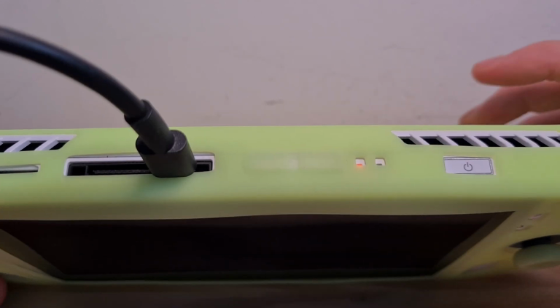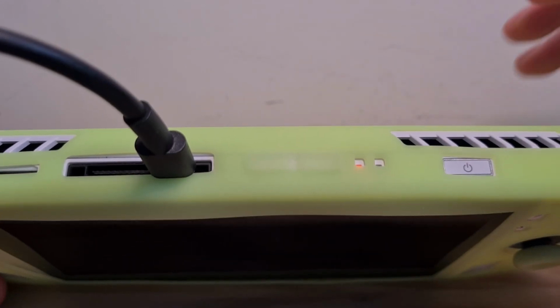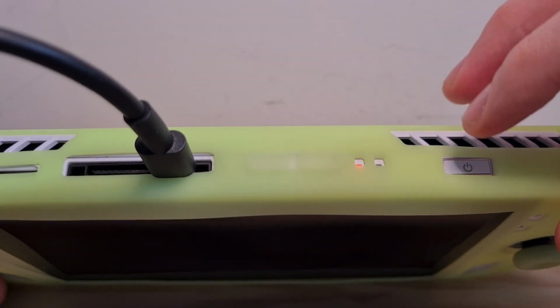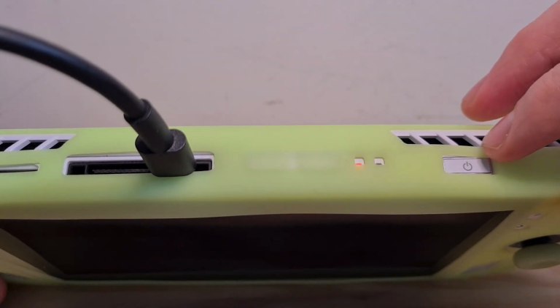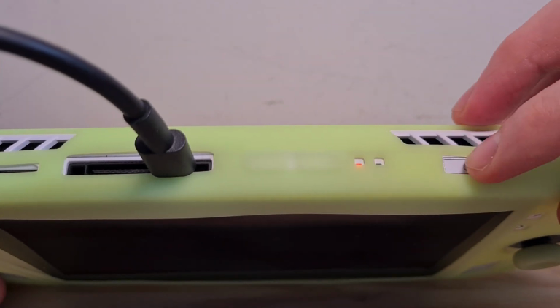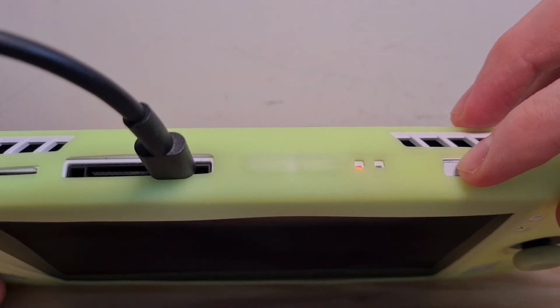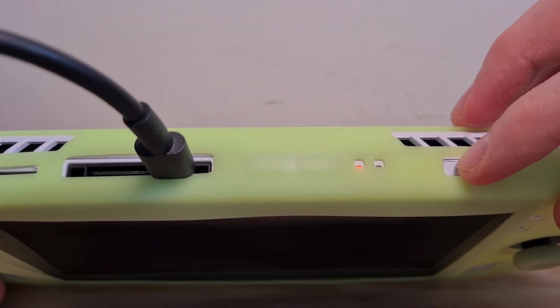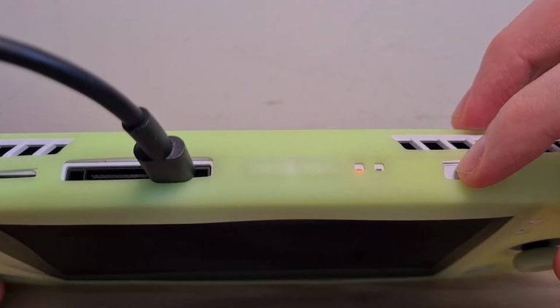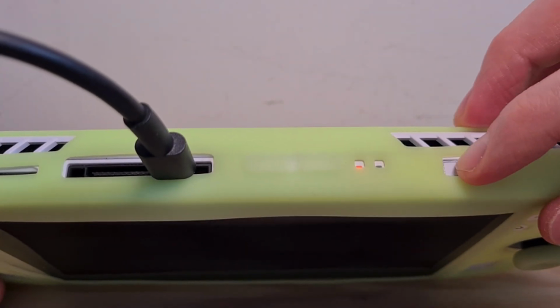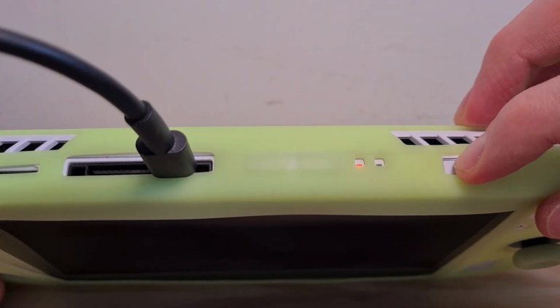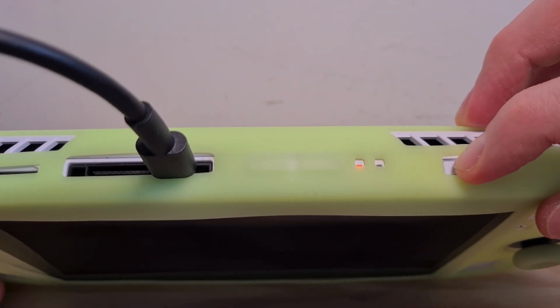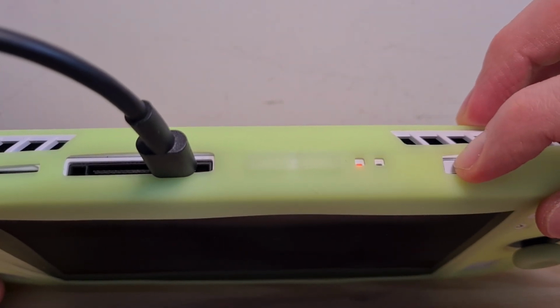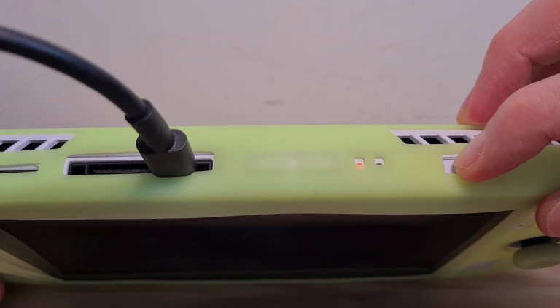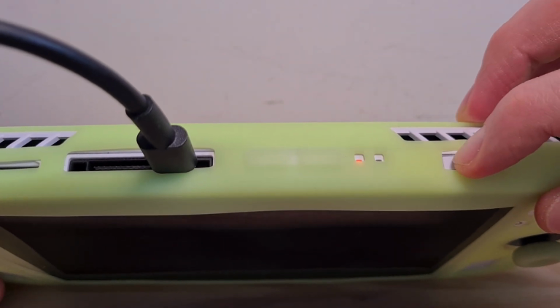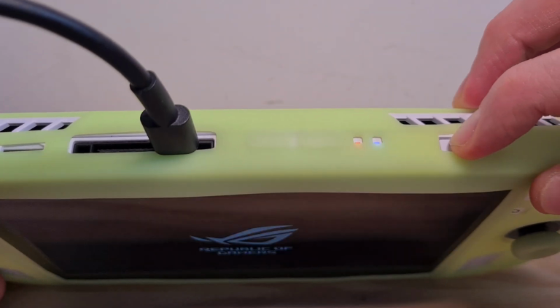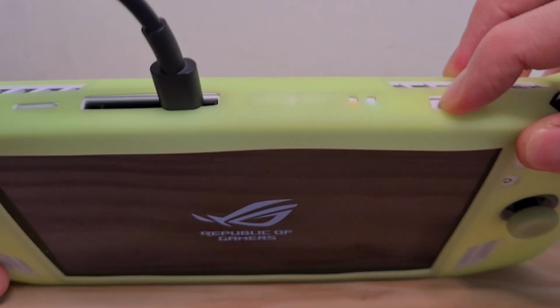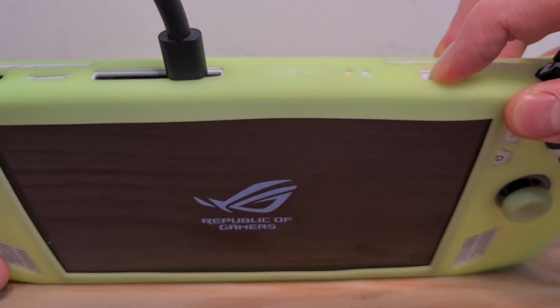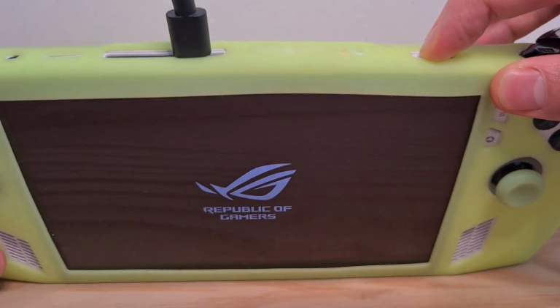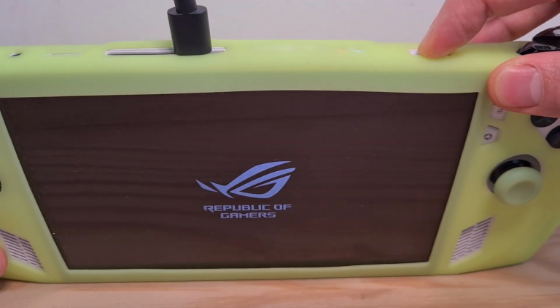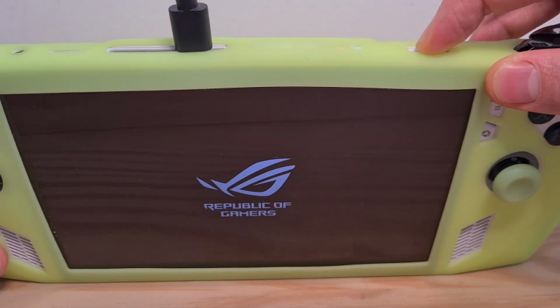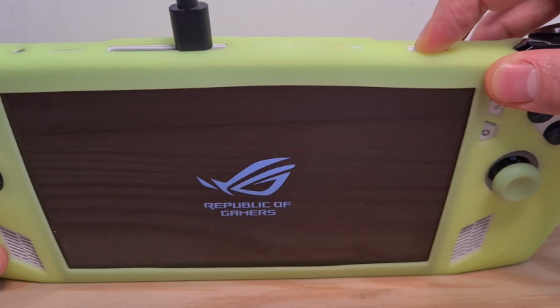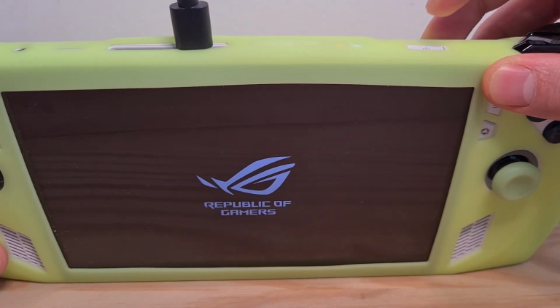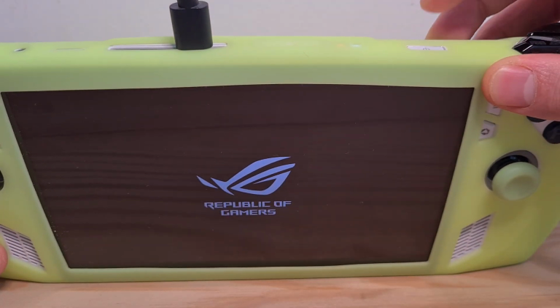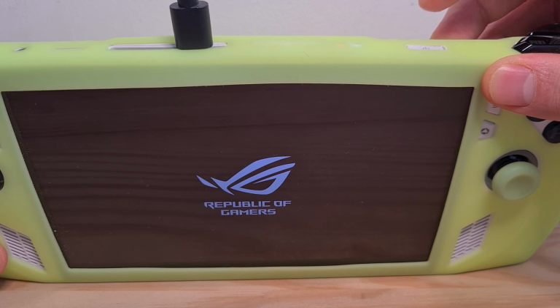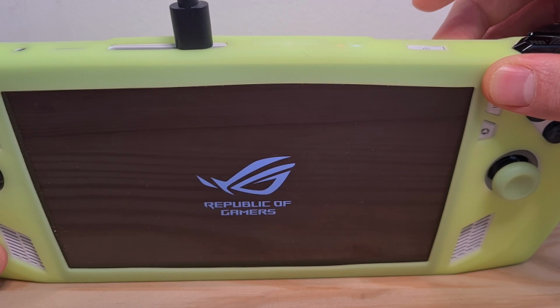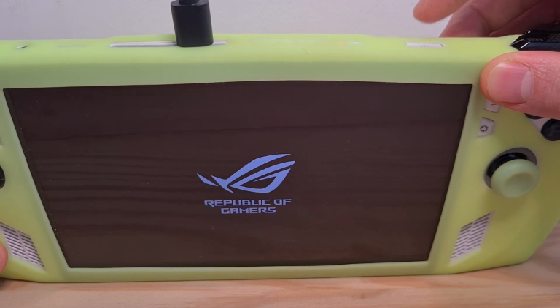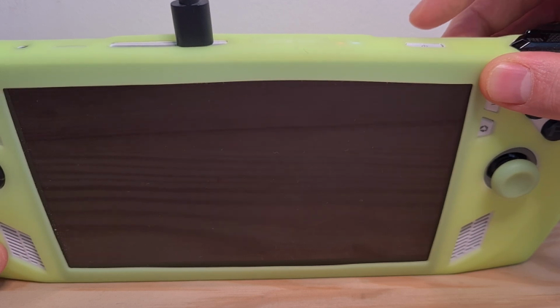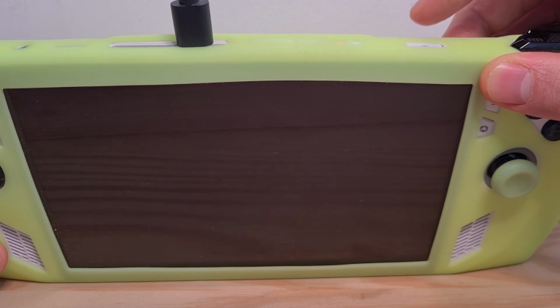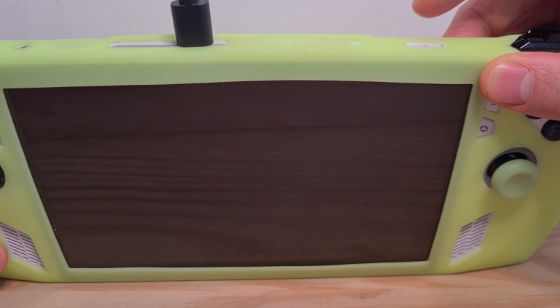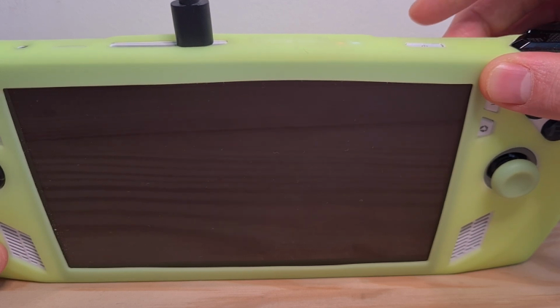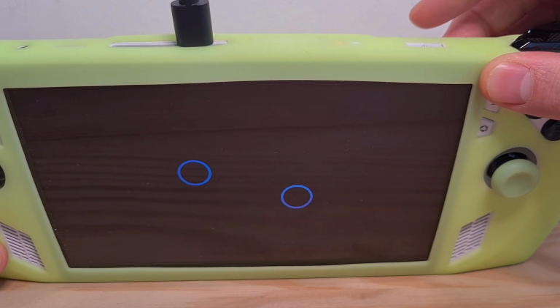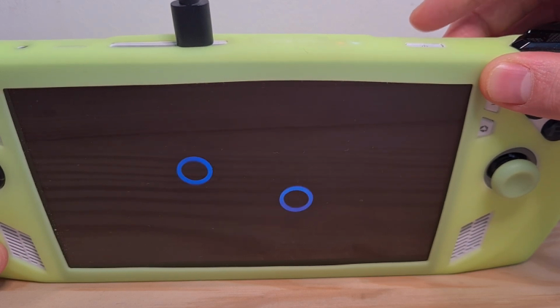Now you can try to open it. As you can see, my ROG Ally is turning on.